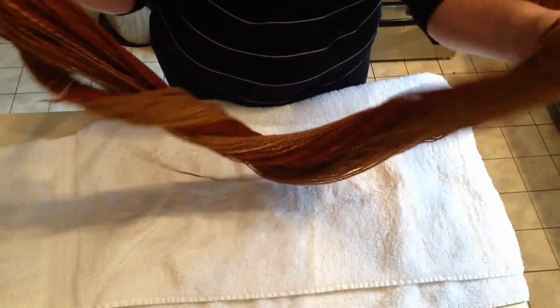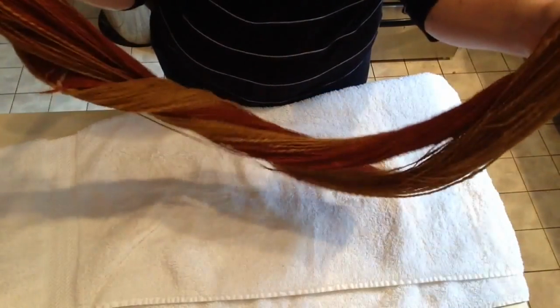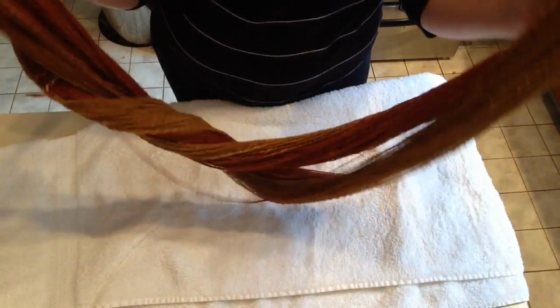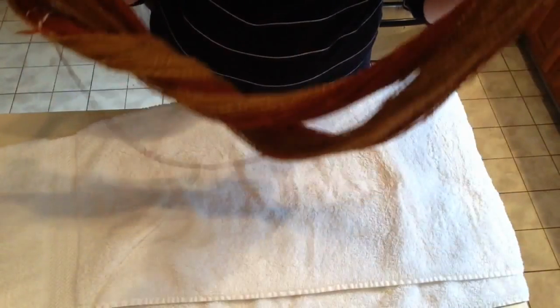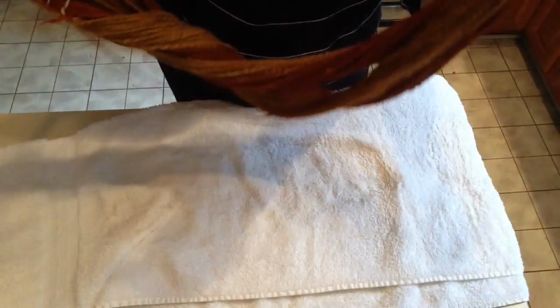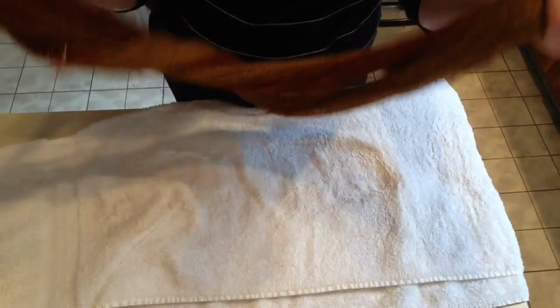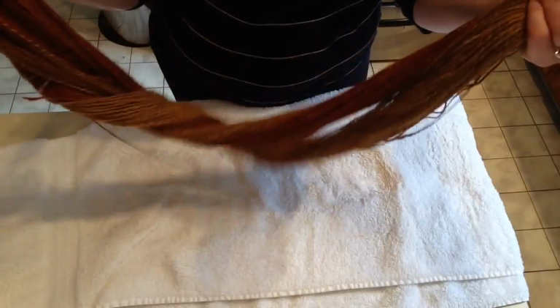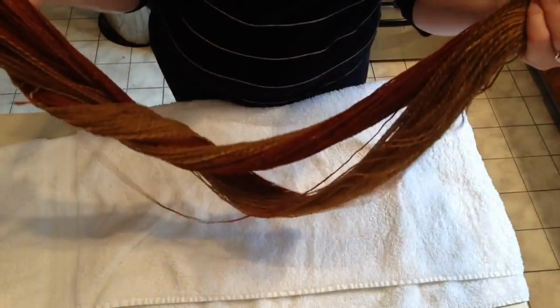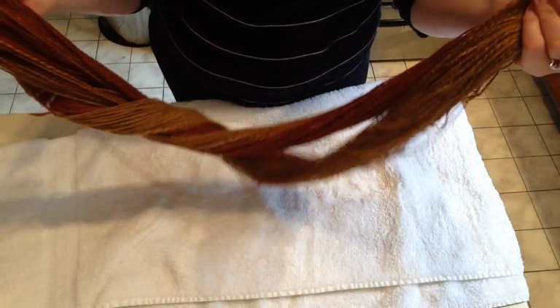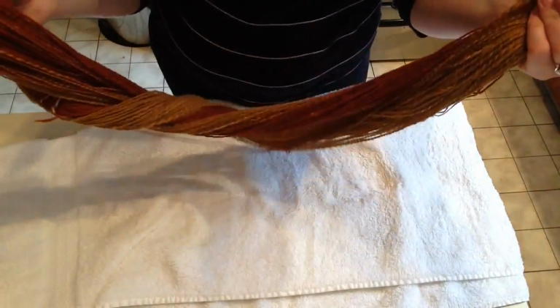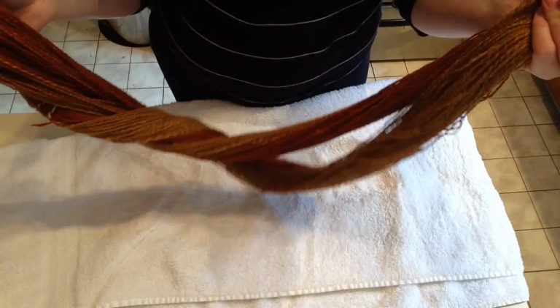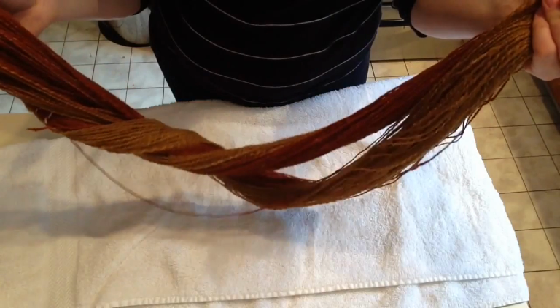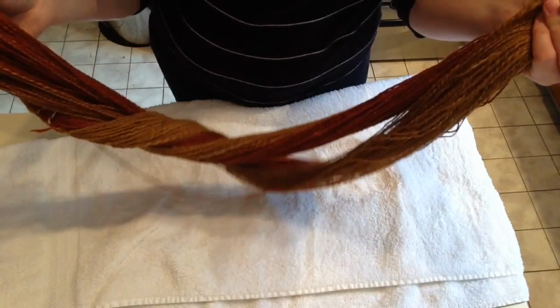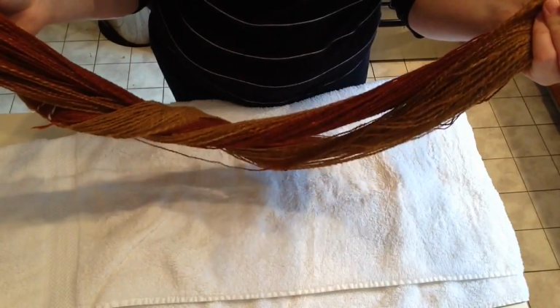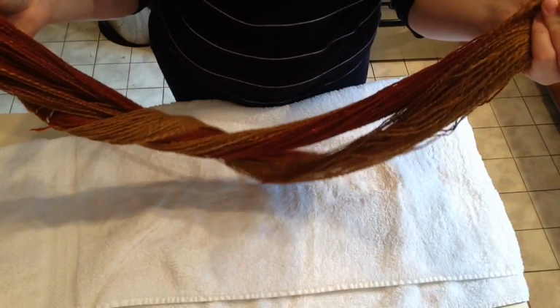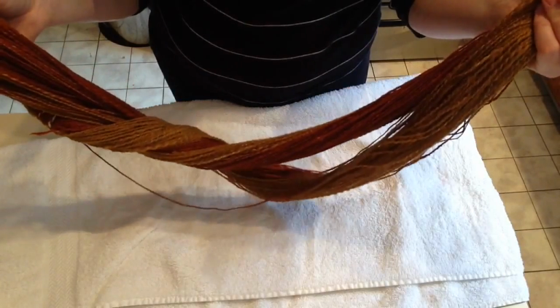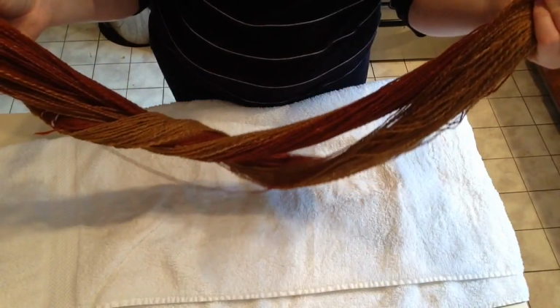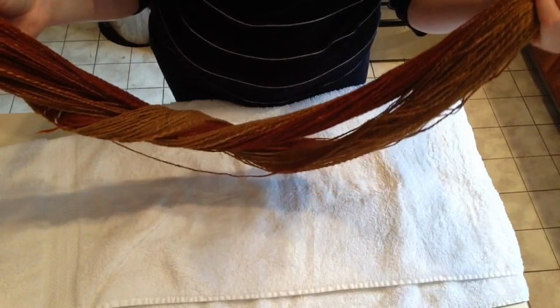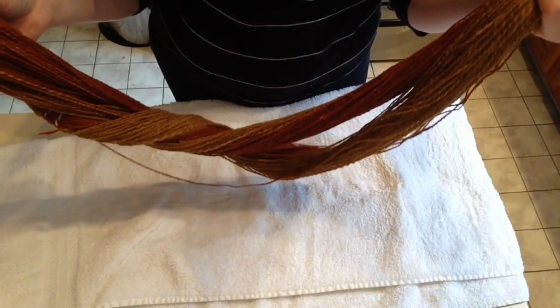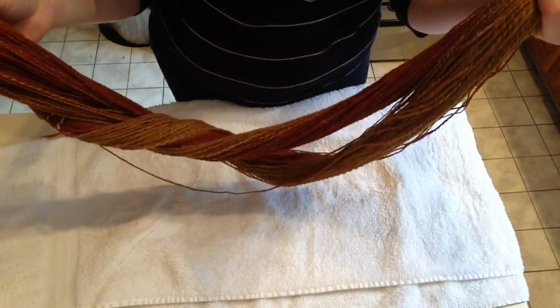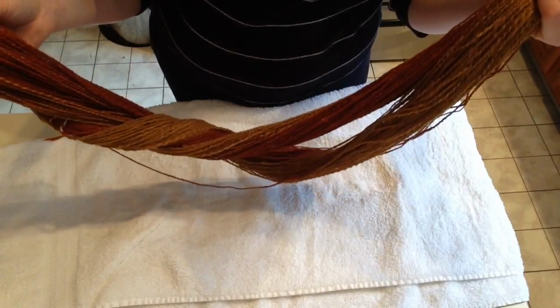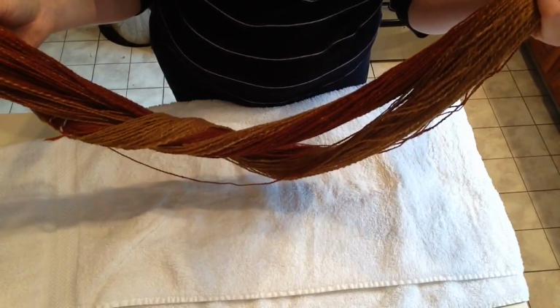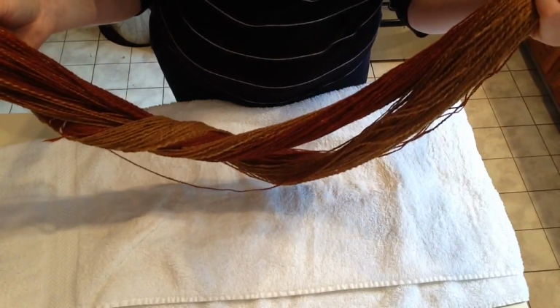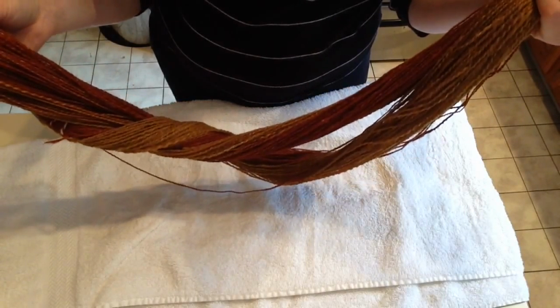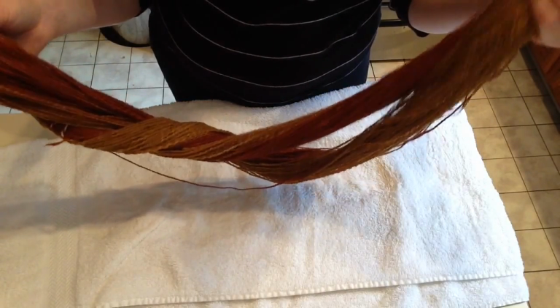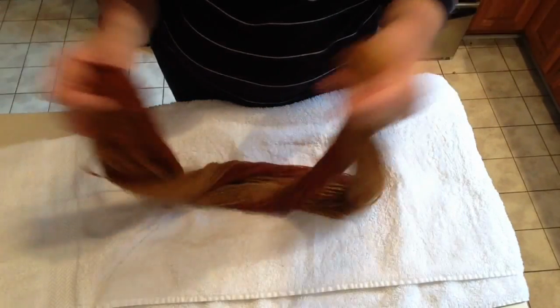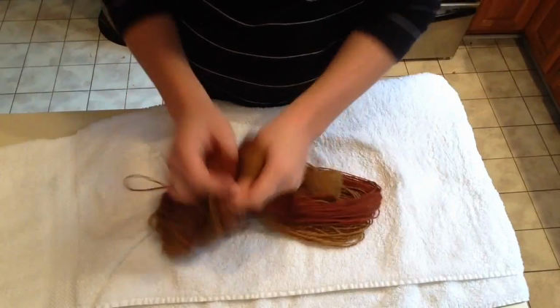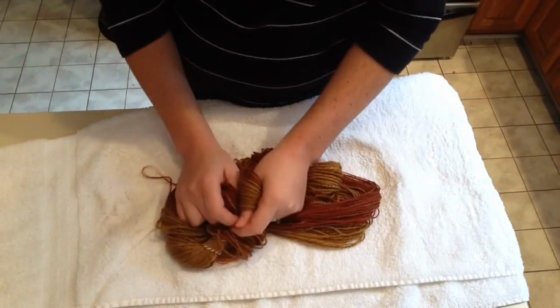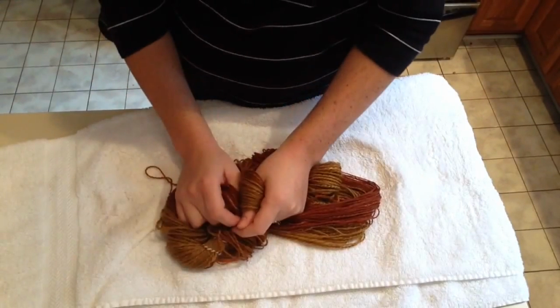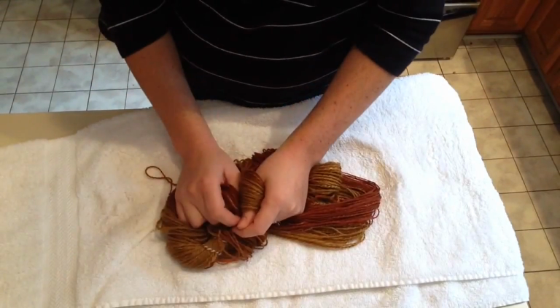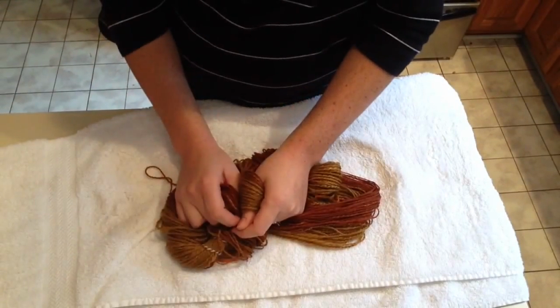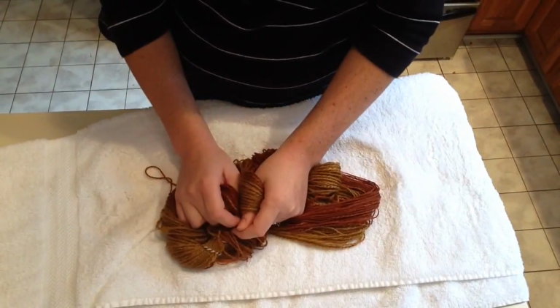So now I'm going to go hang this out to dry and wash a few more skeins. I'll see you next time. Happy knitting.